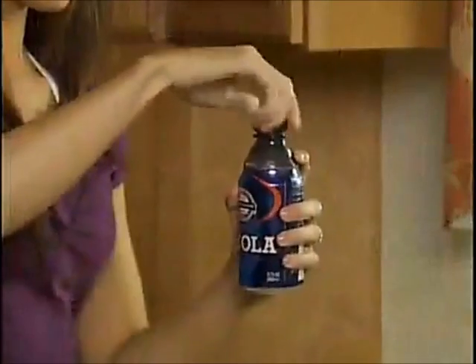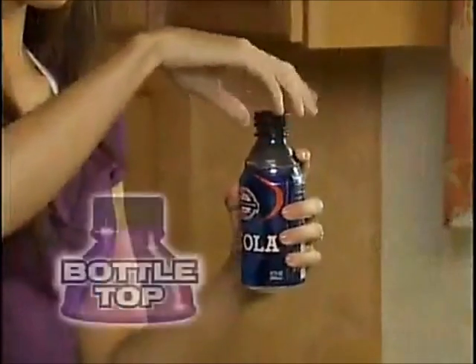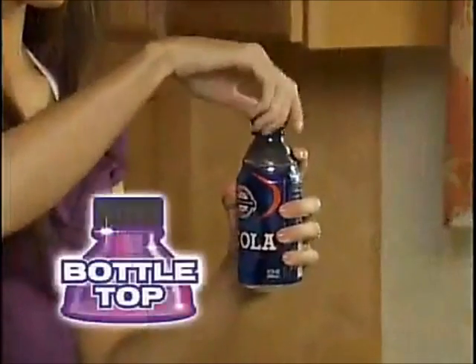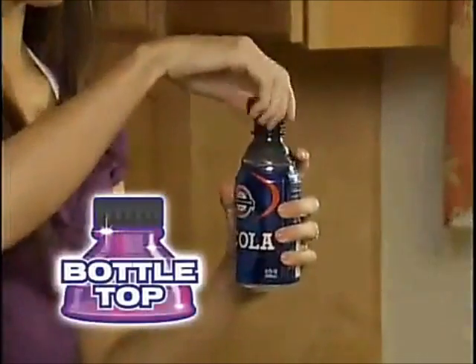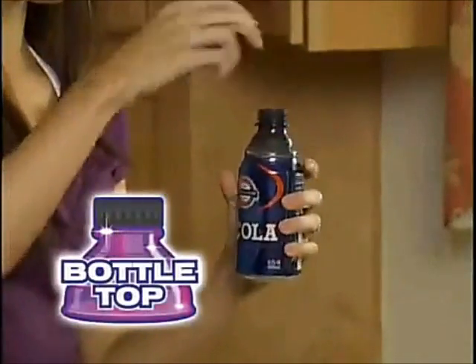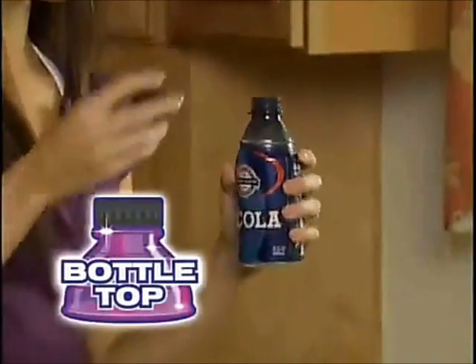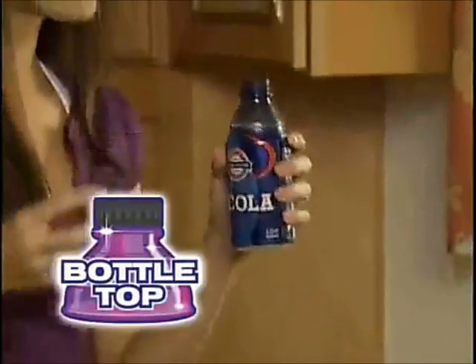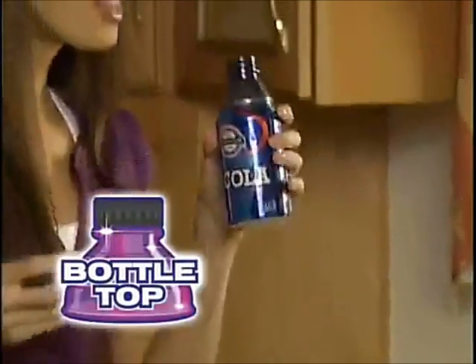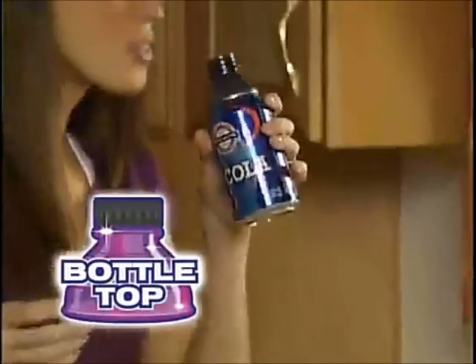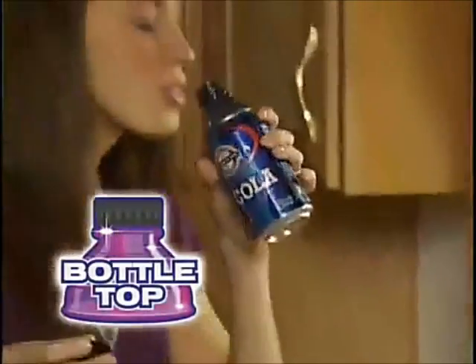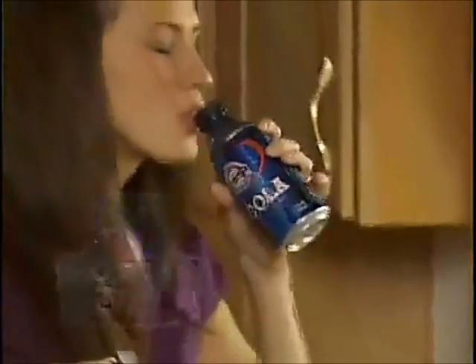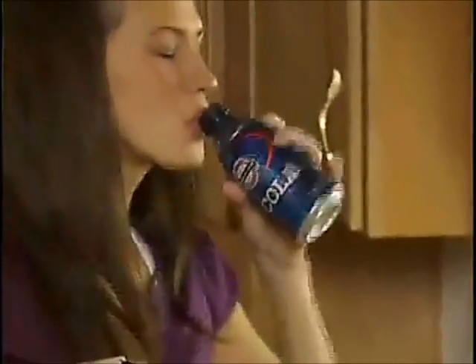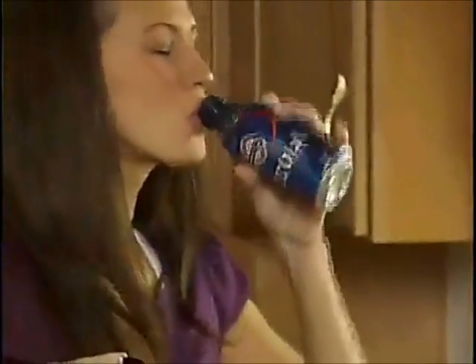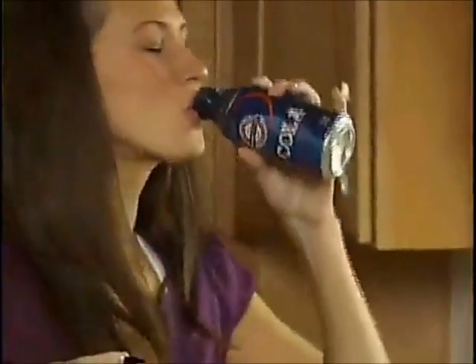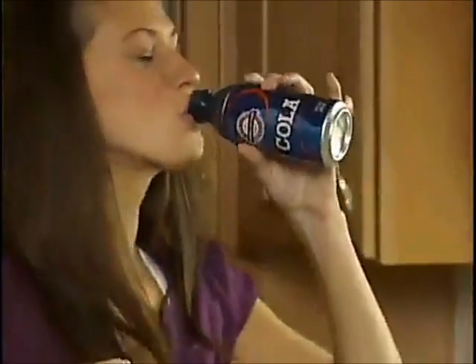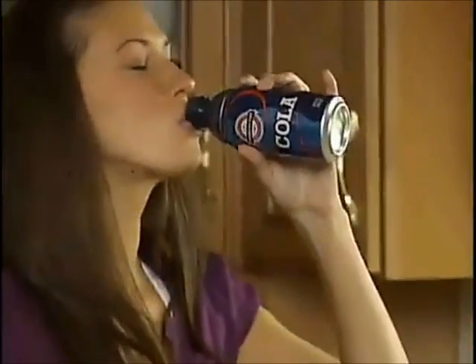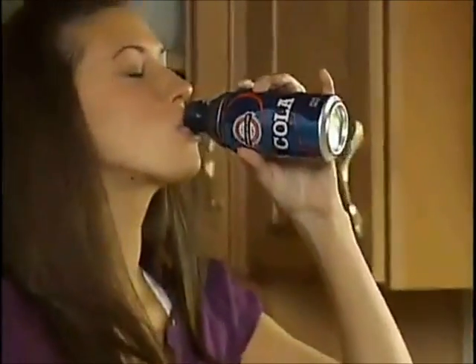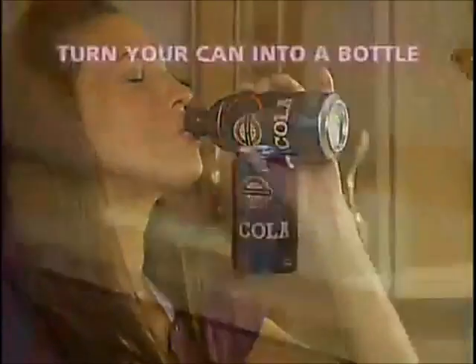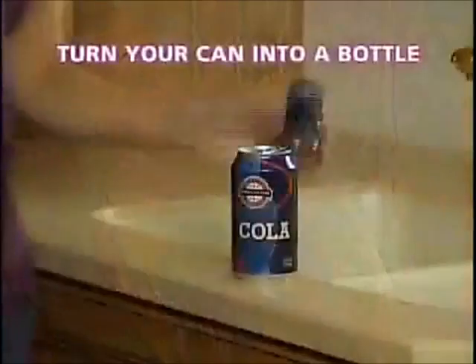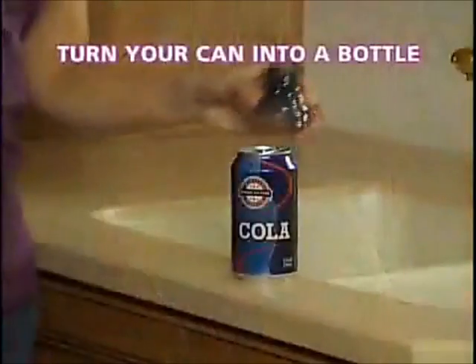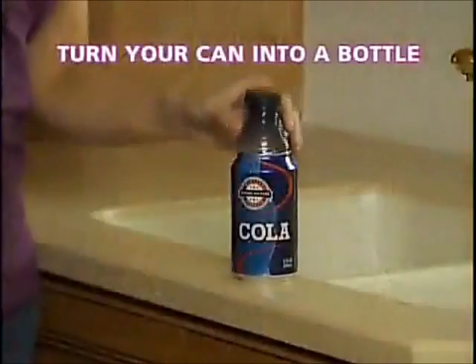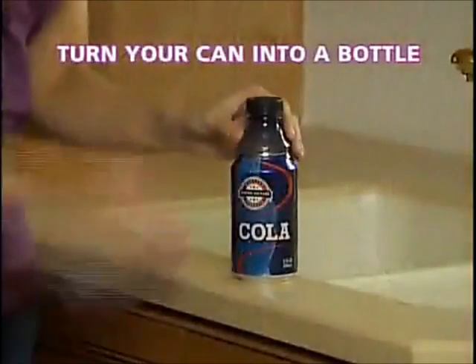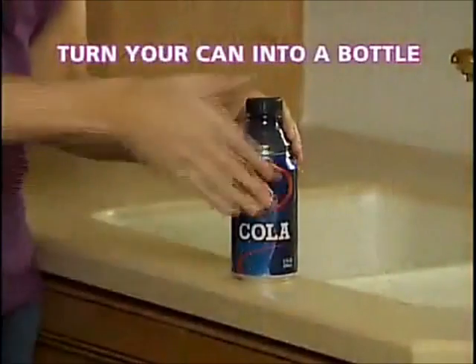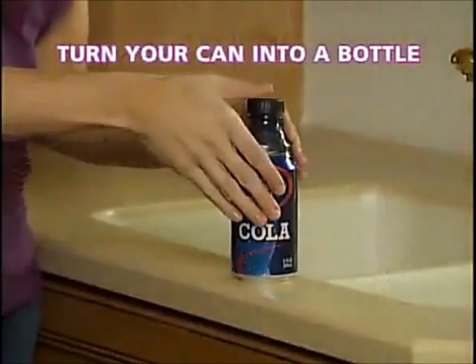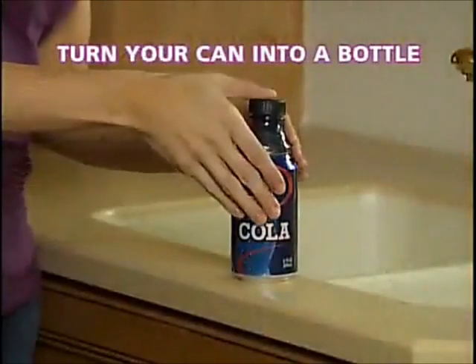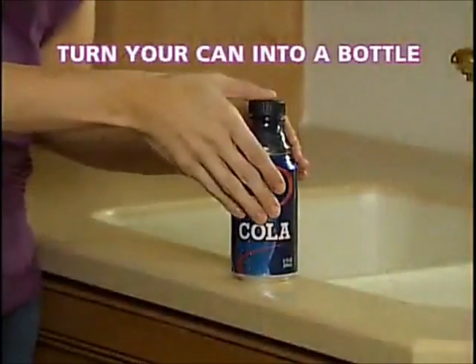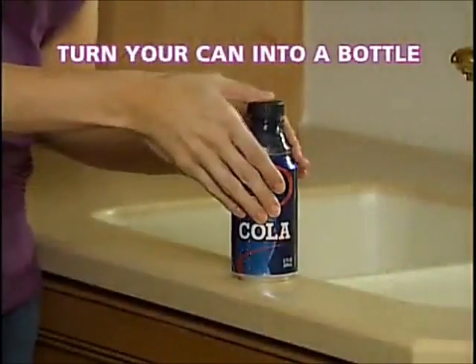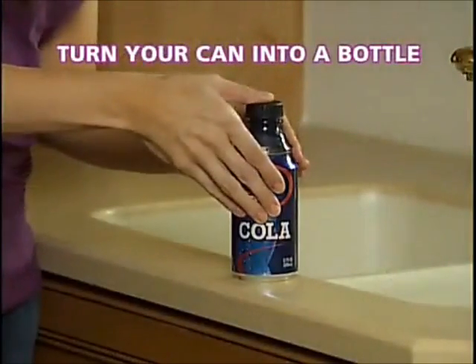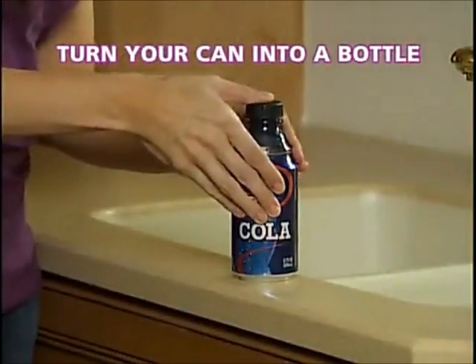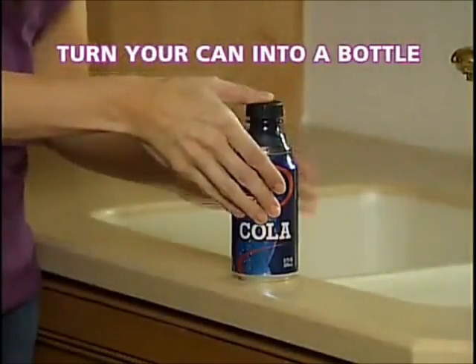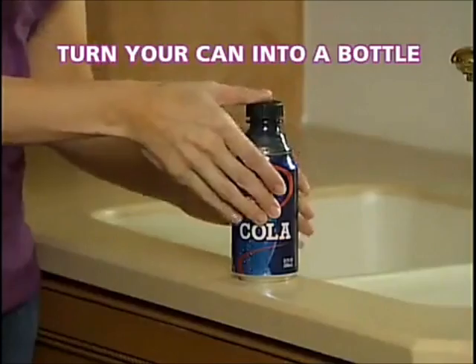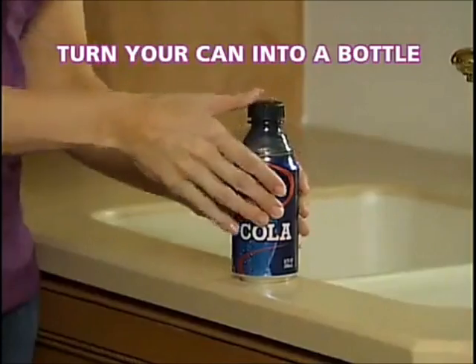Introducing Bottle Top — the ingenious new way that turns your can into a bottle with the snap of a cap.